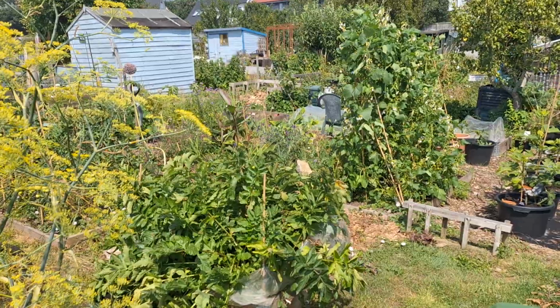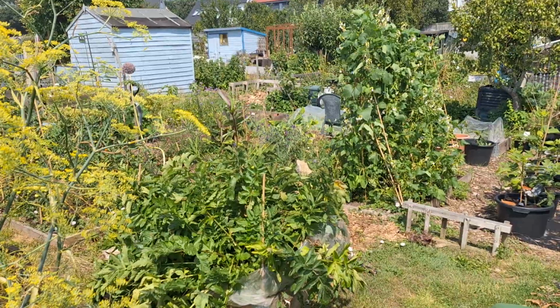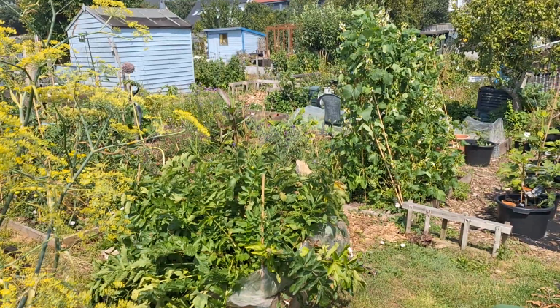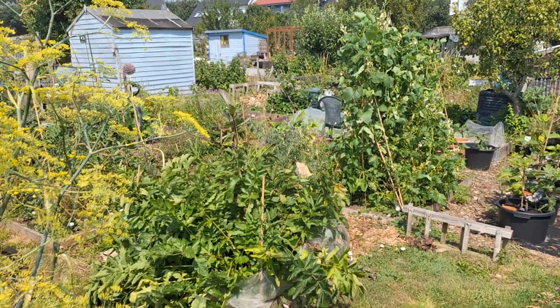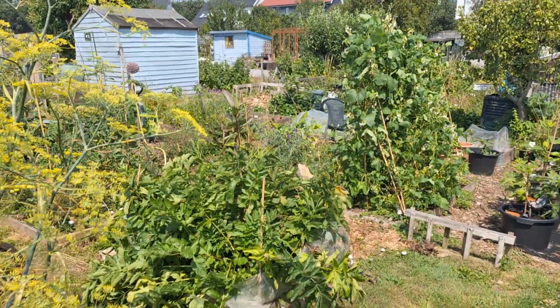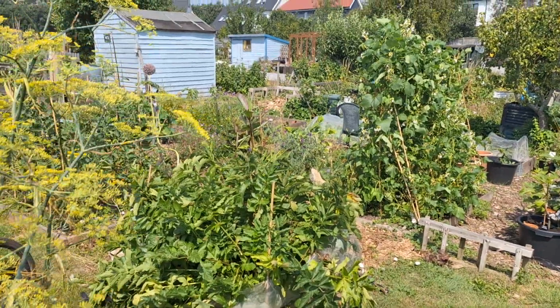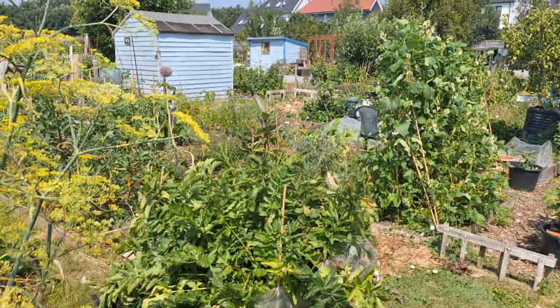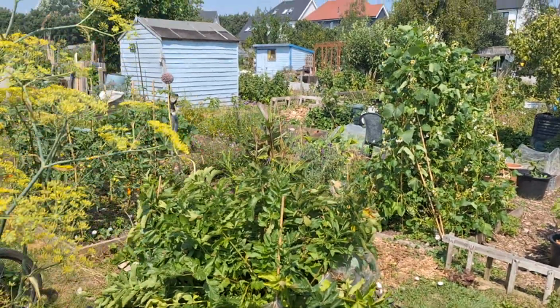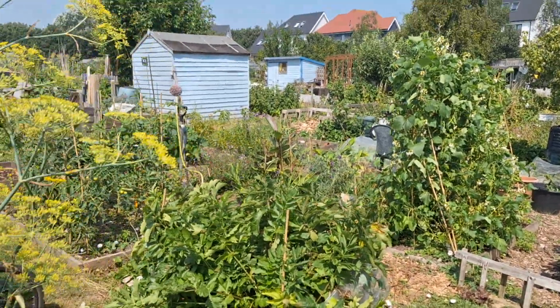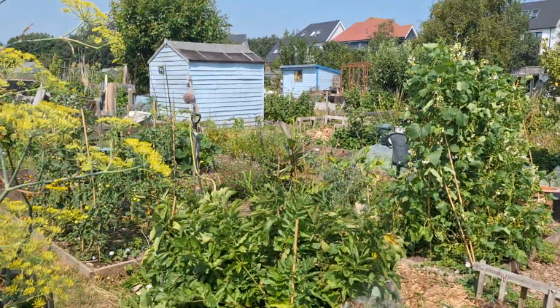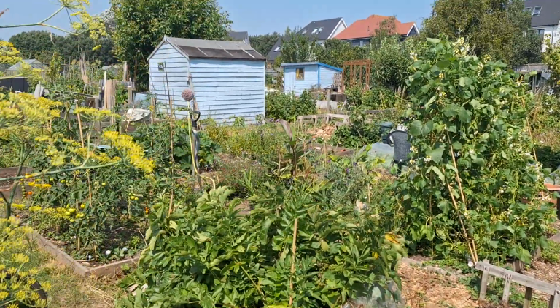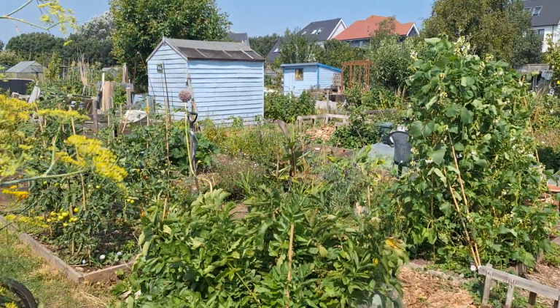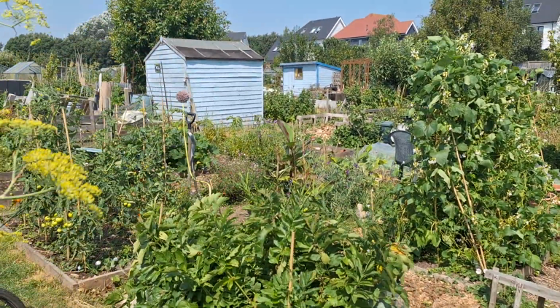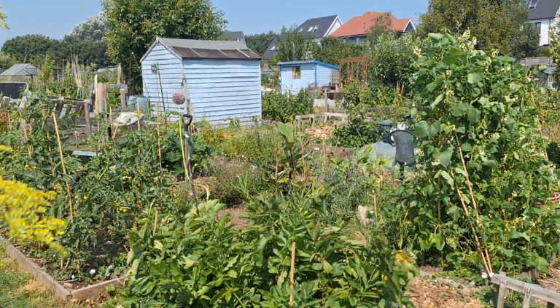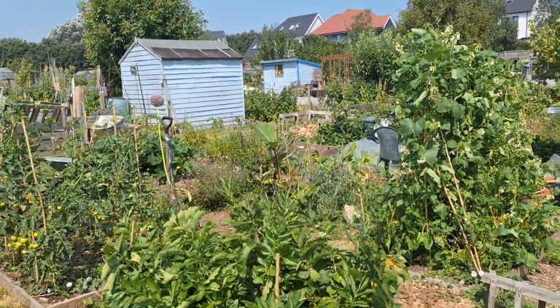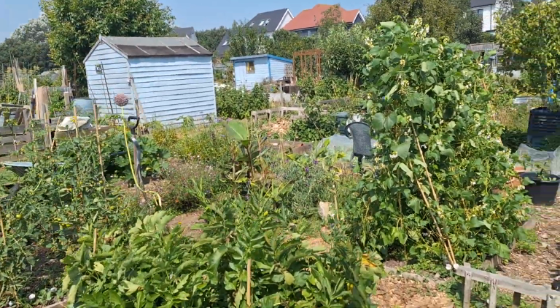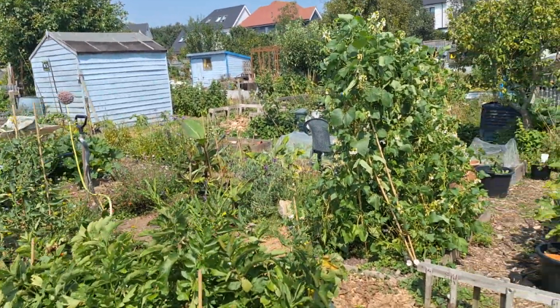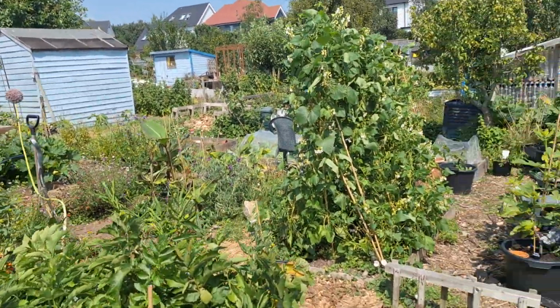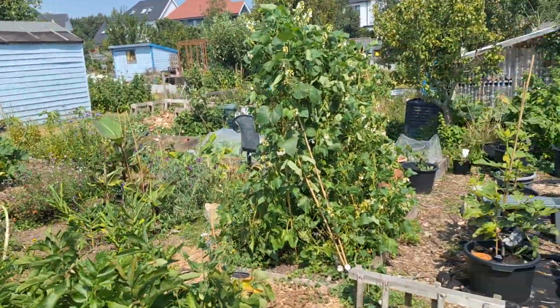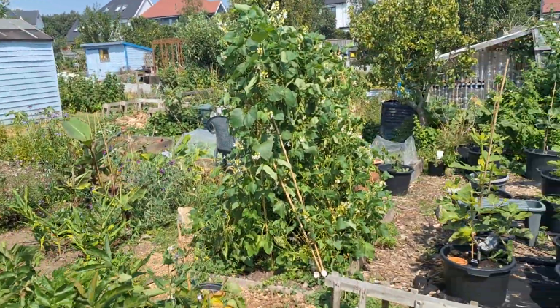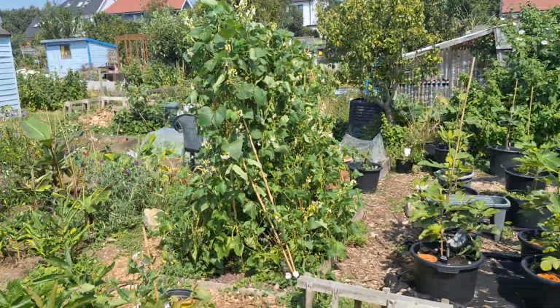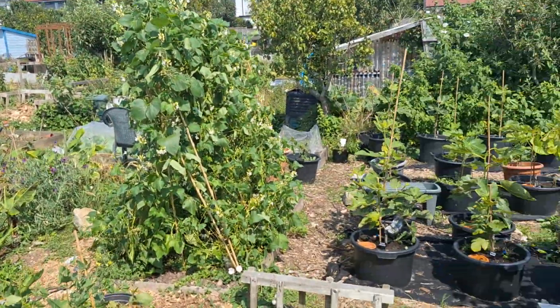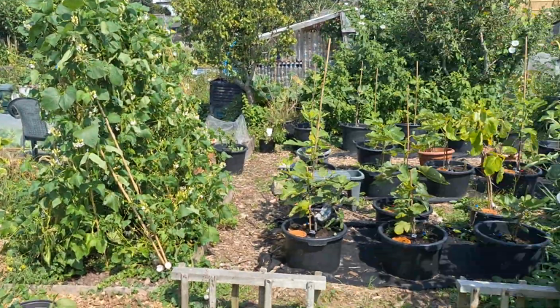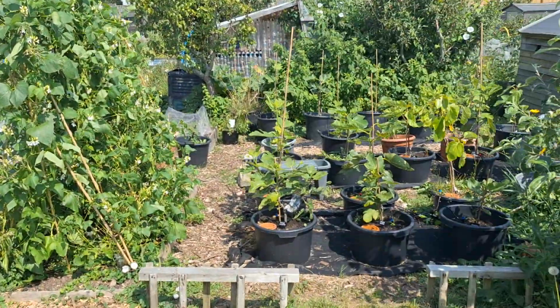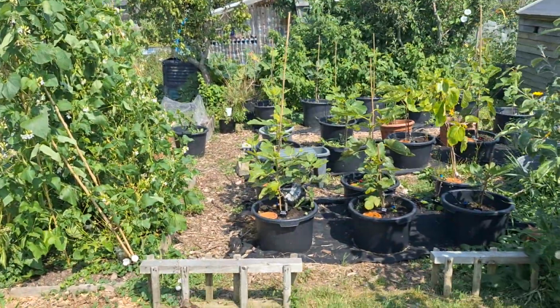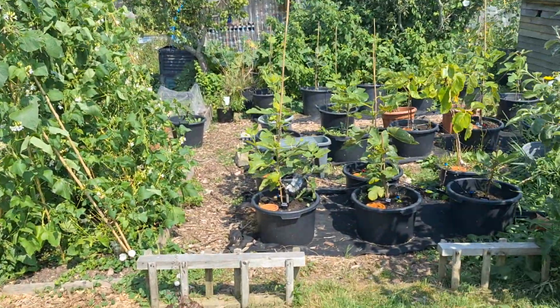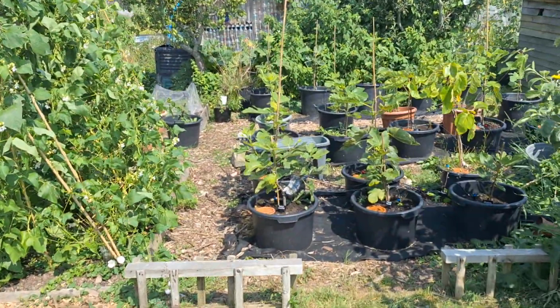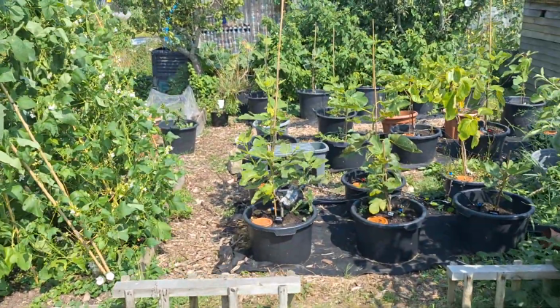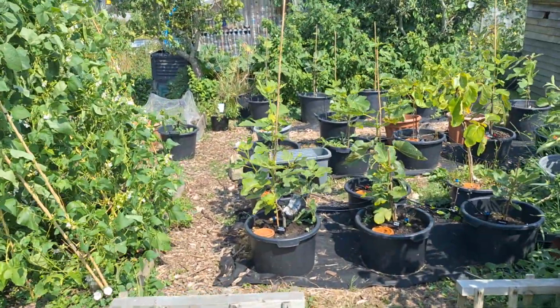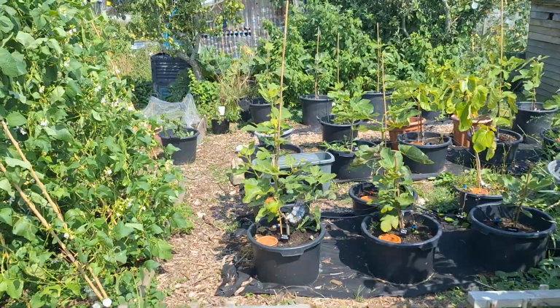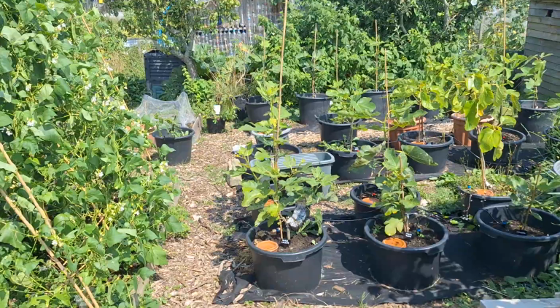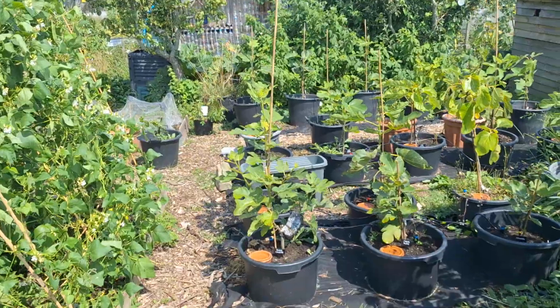Hey guys, 2nd of August. I just wanted to show you the figs and what's going on.